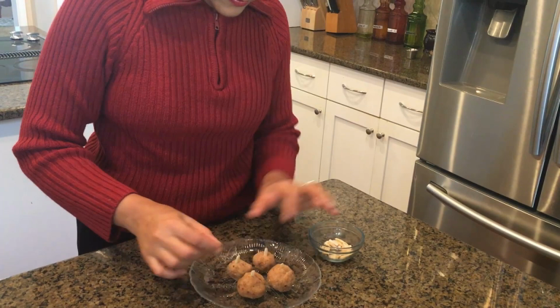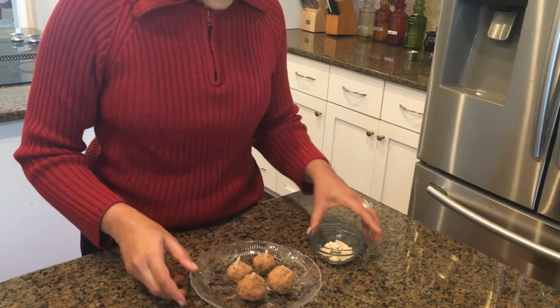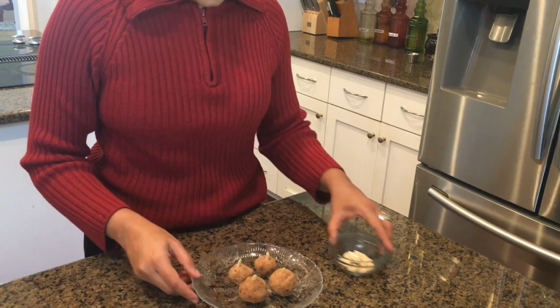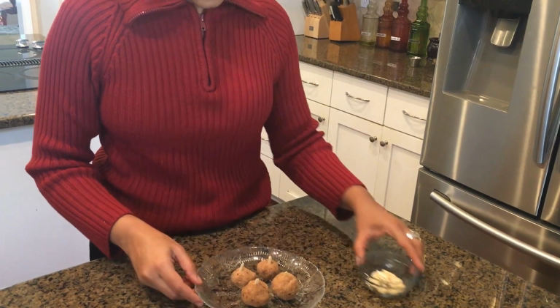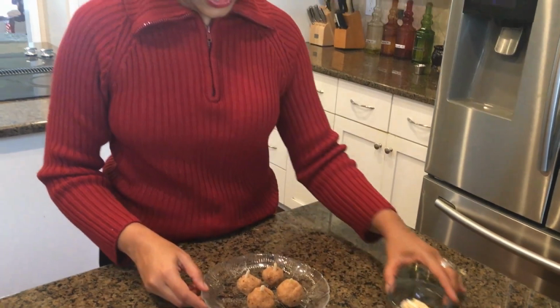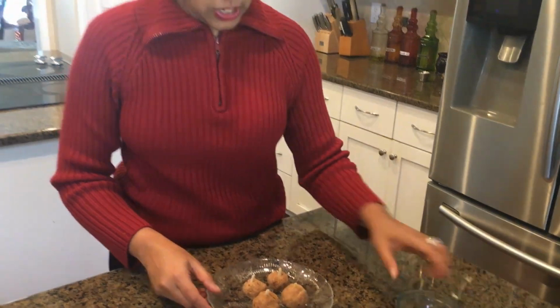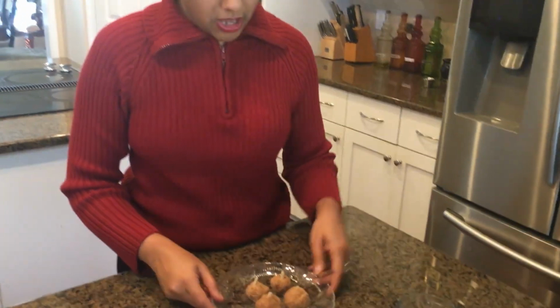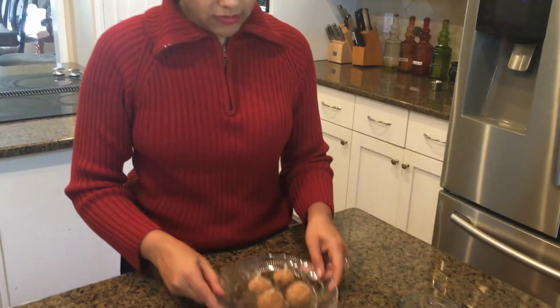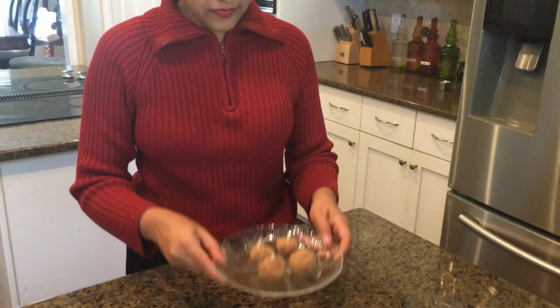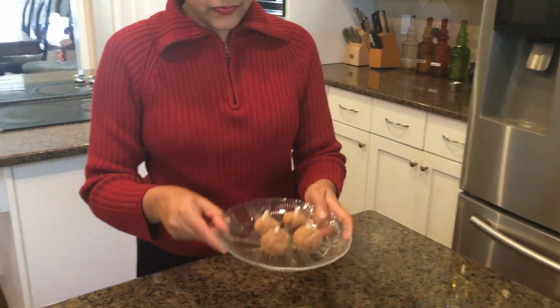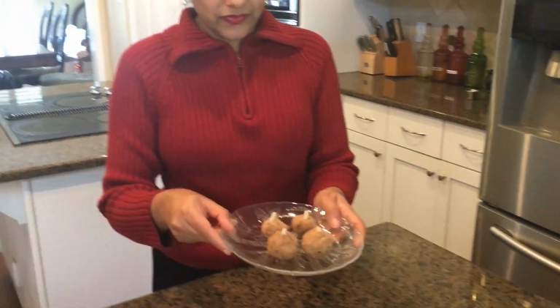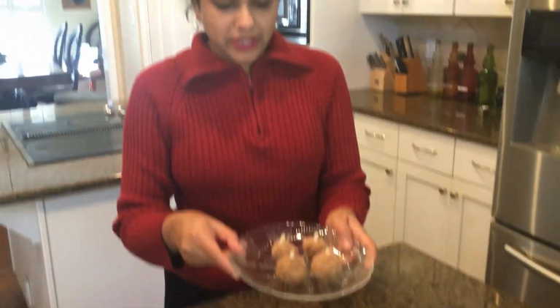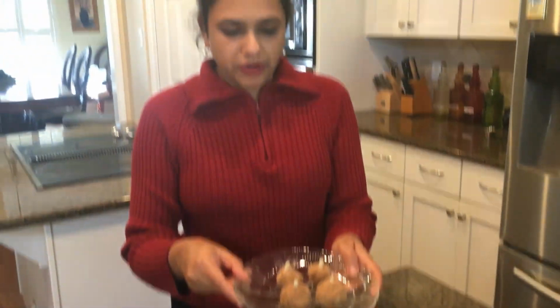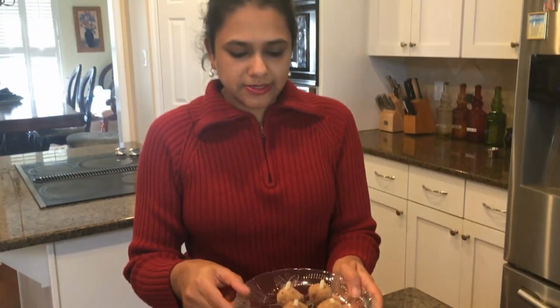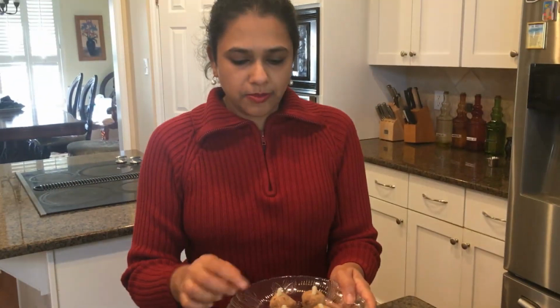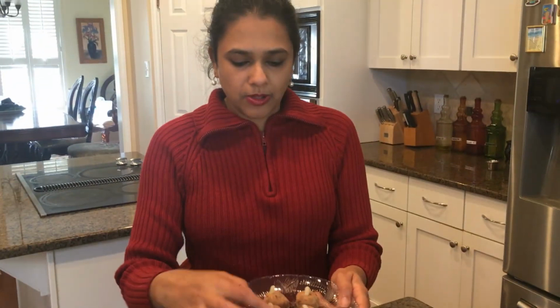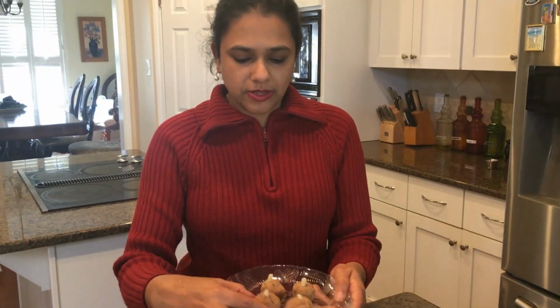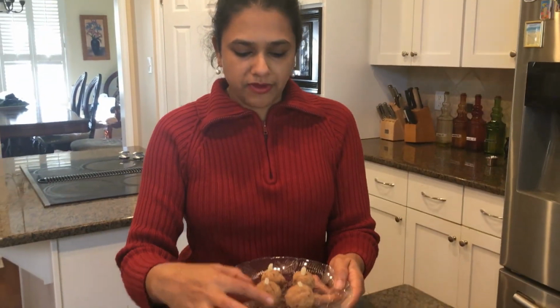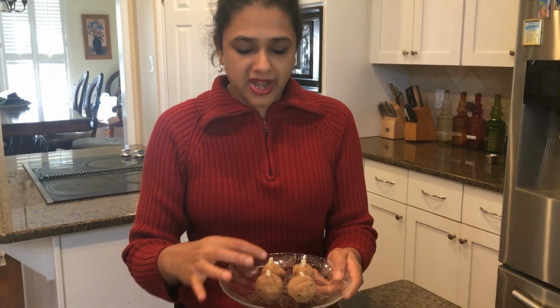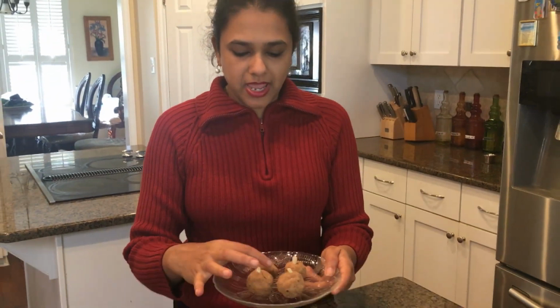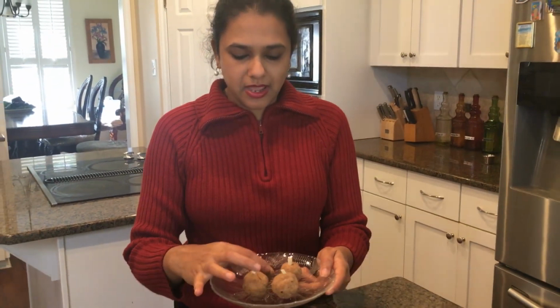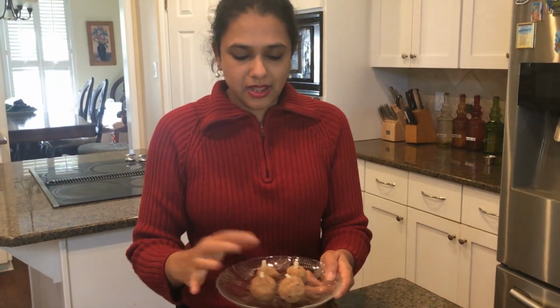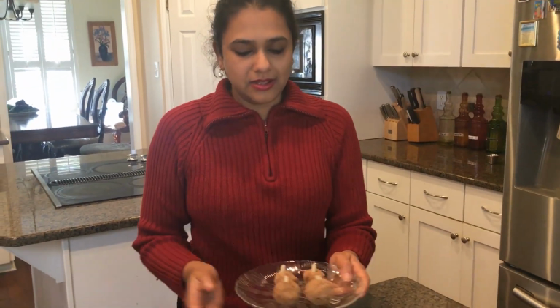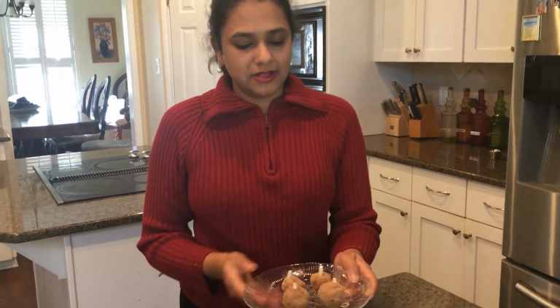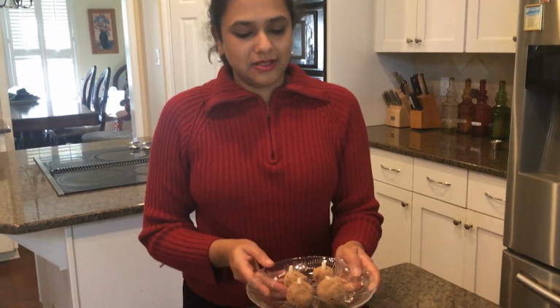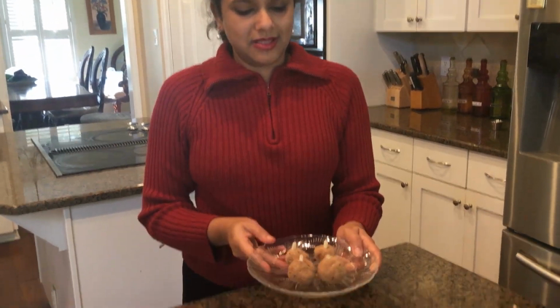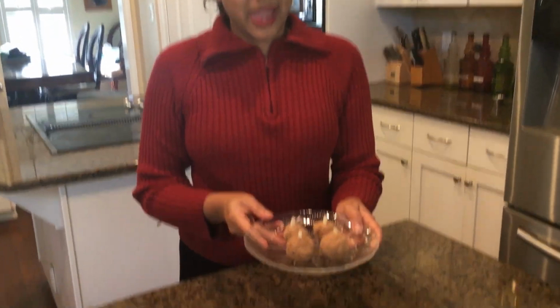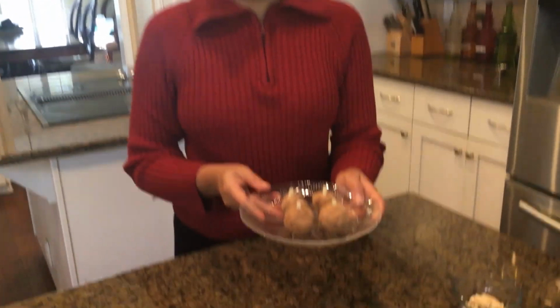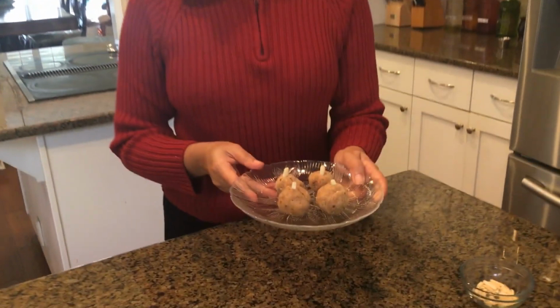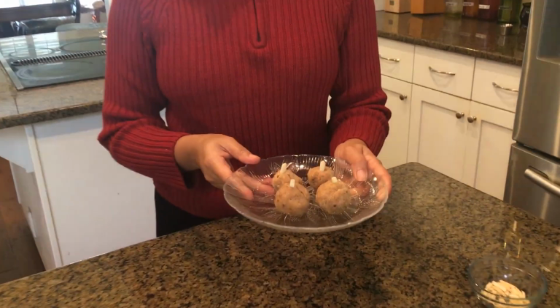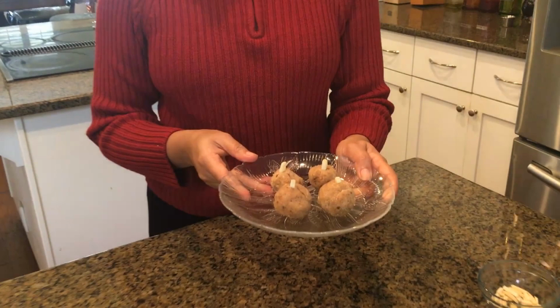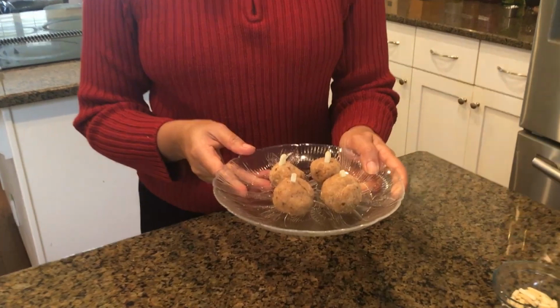And here you go — your dessert balls are ready! Happy holidays!